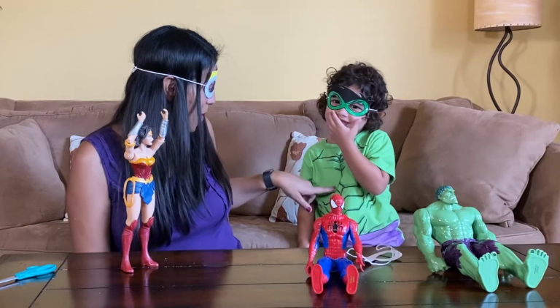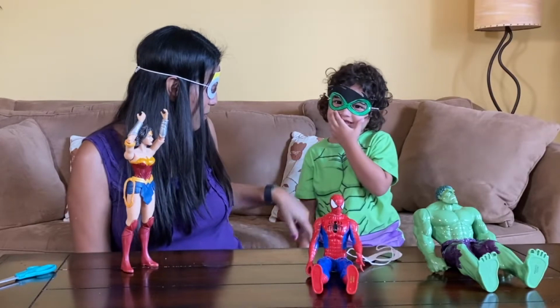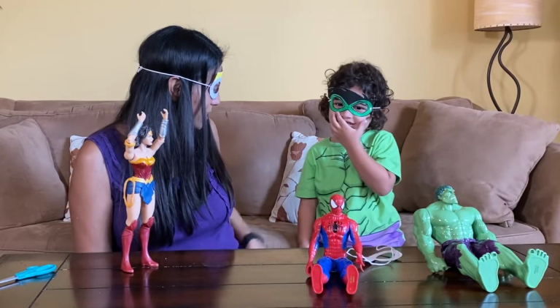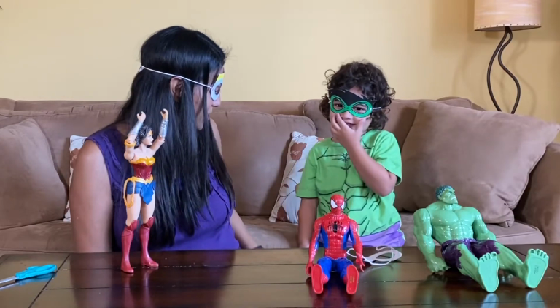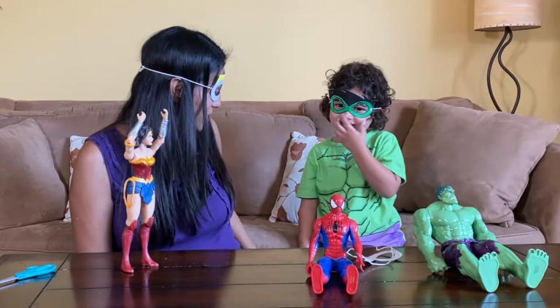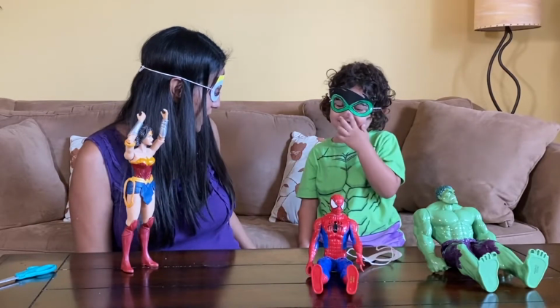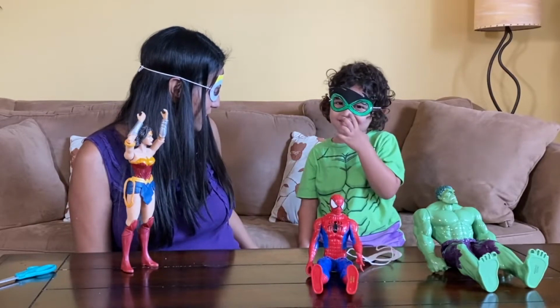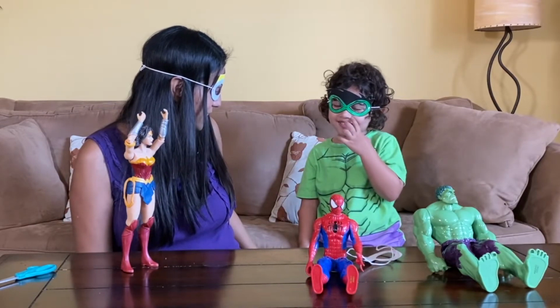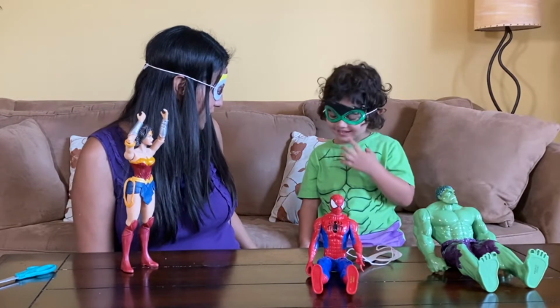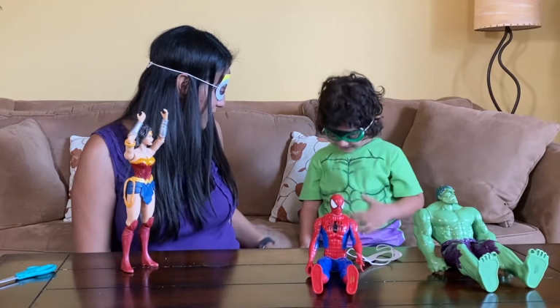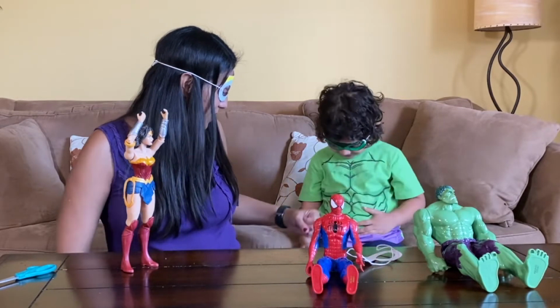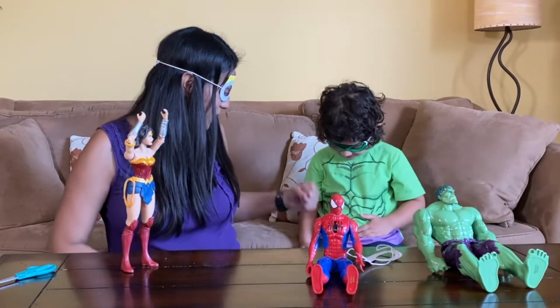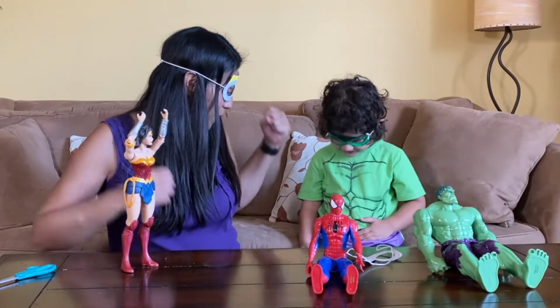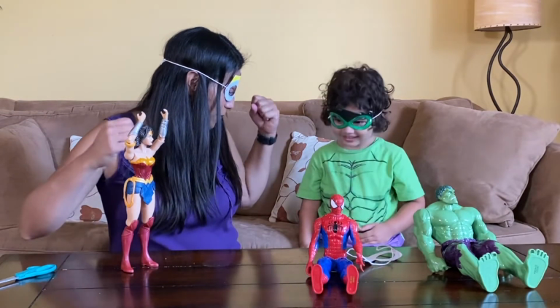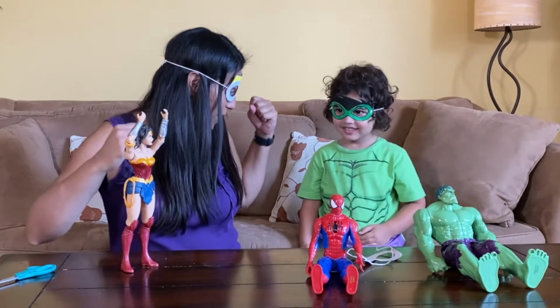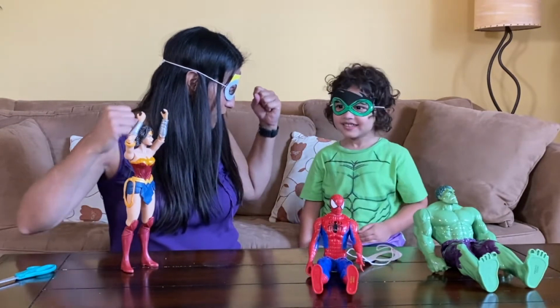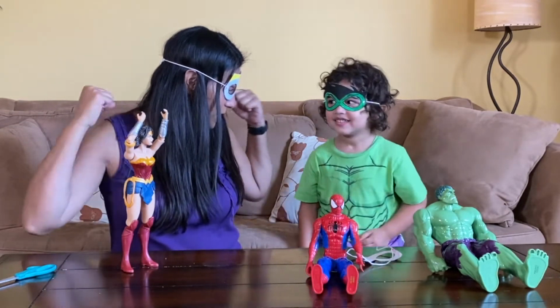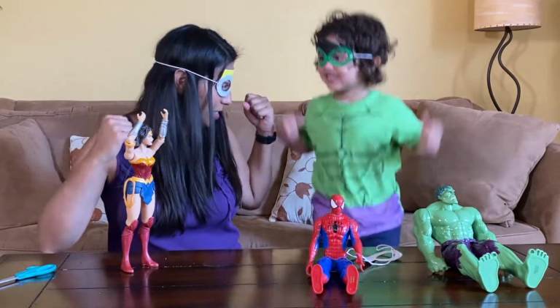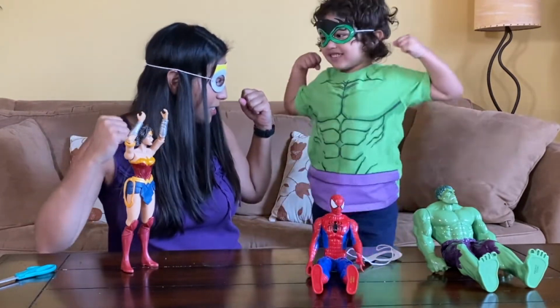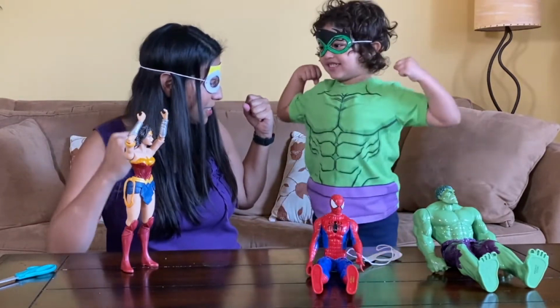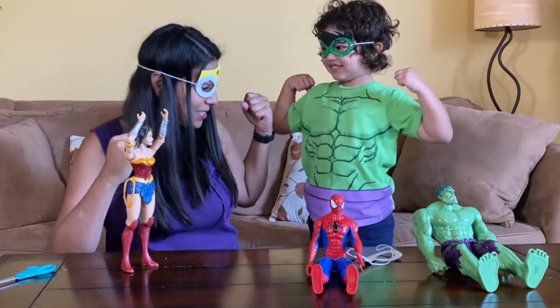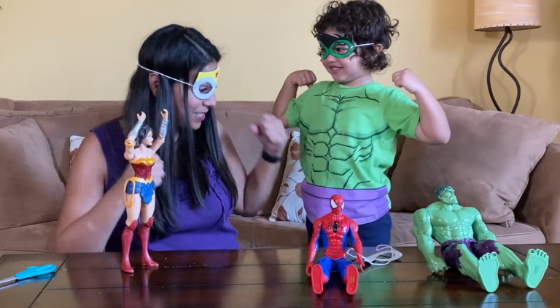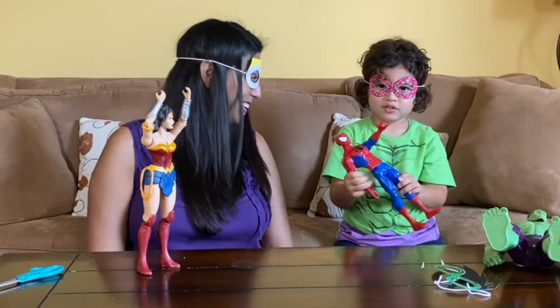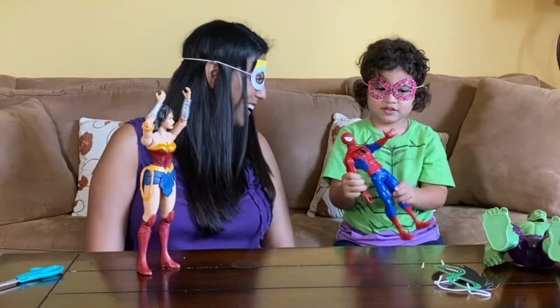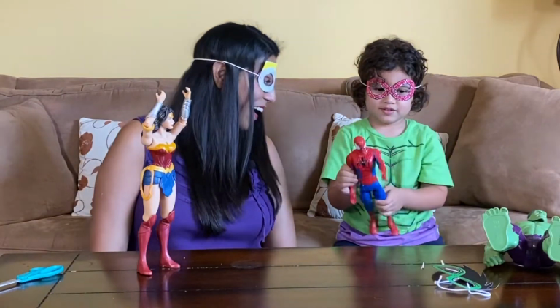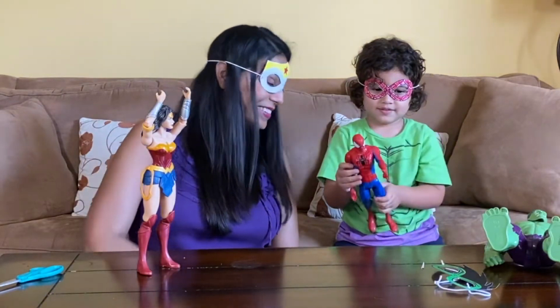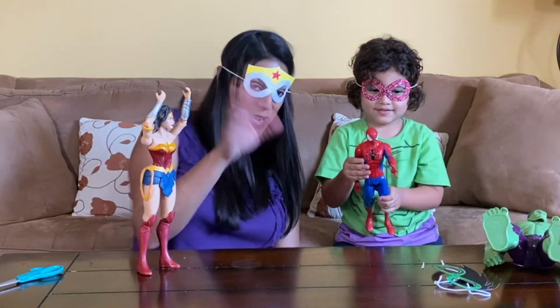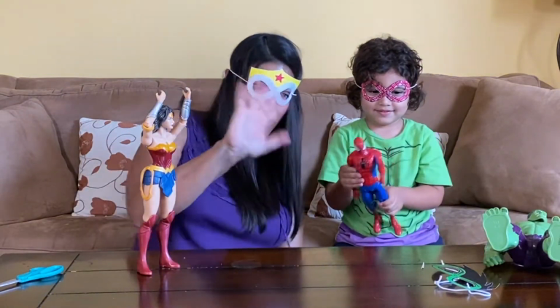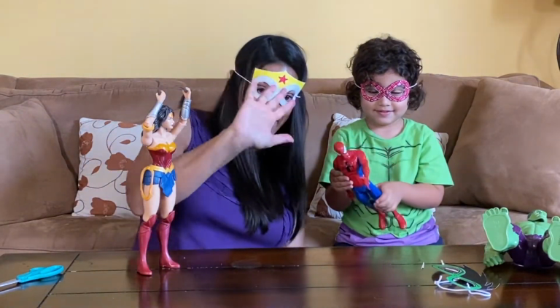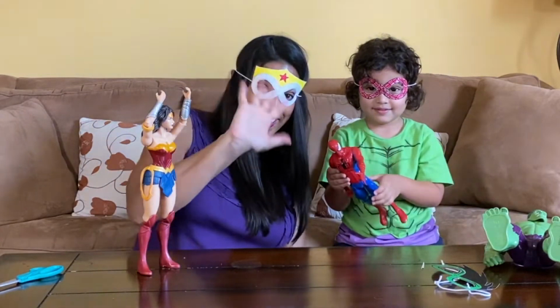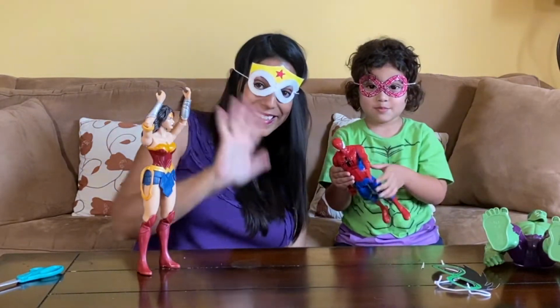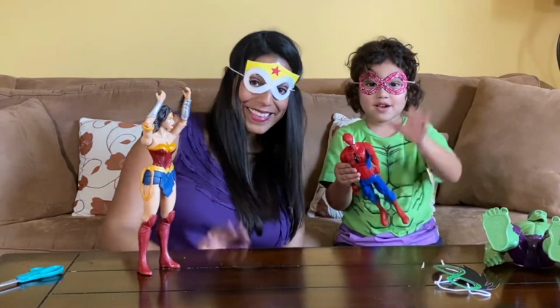Oh, he matches your shirt! Show me Hulk smash. Say goodbye. Bye!